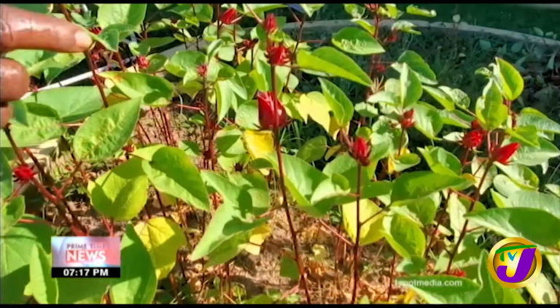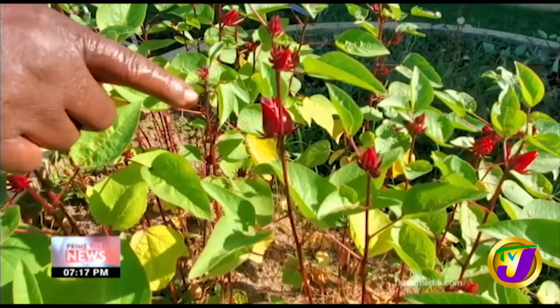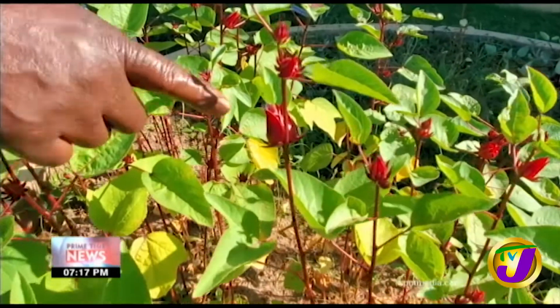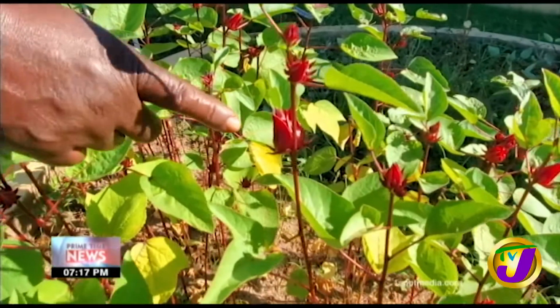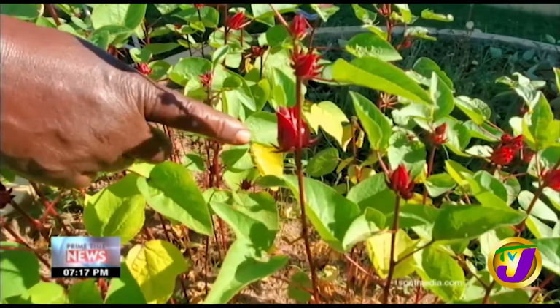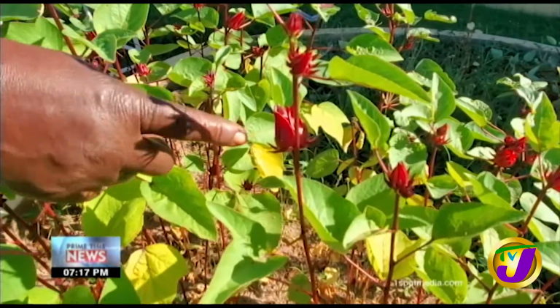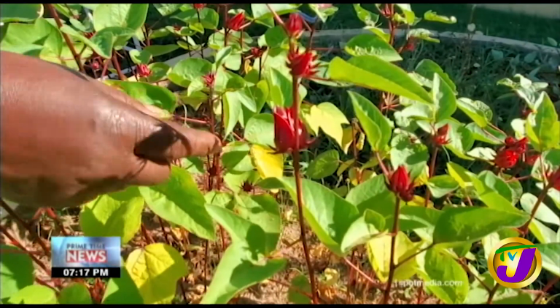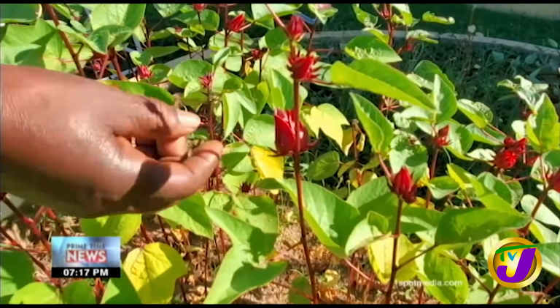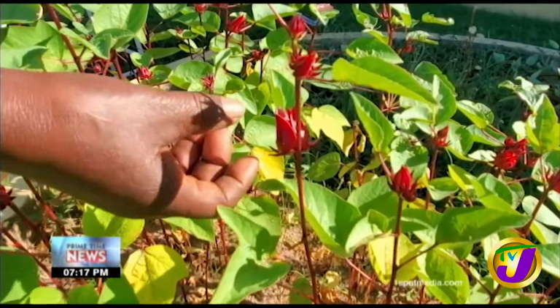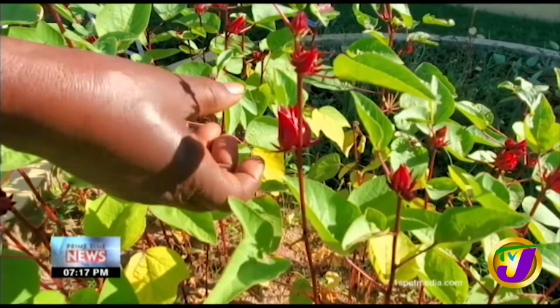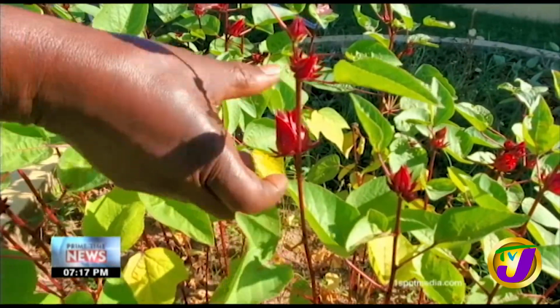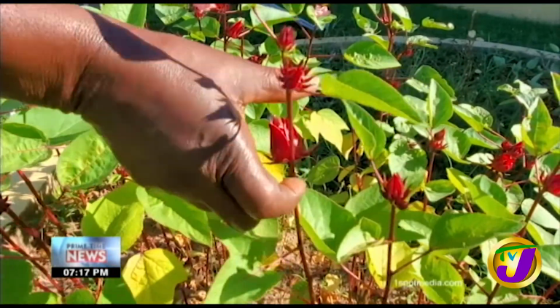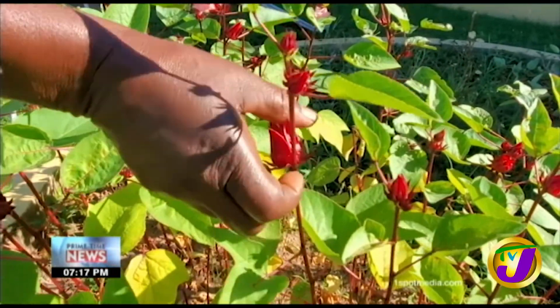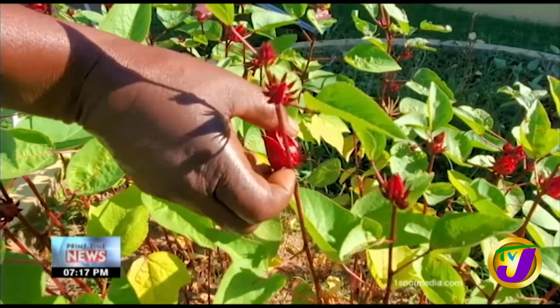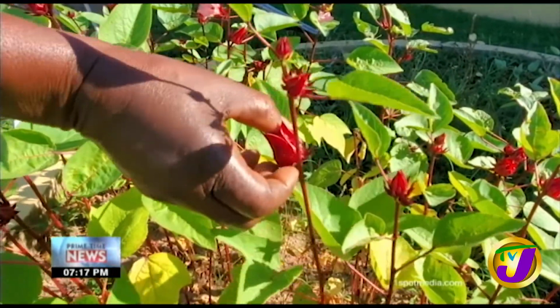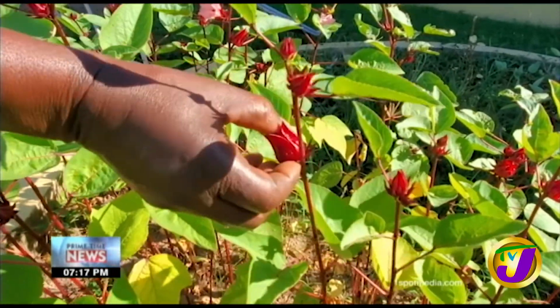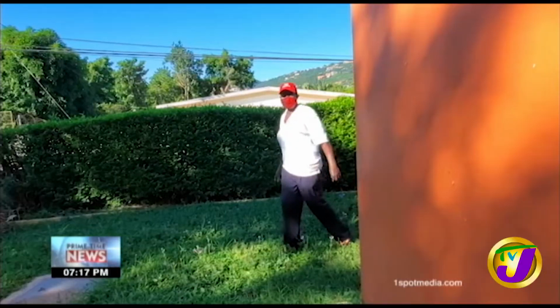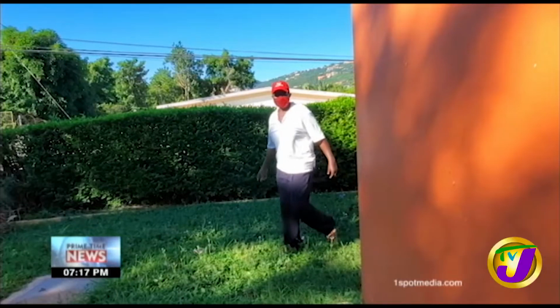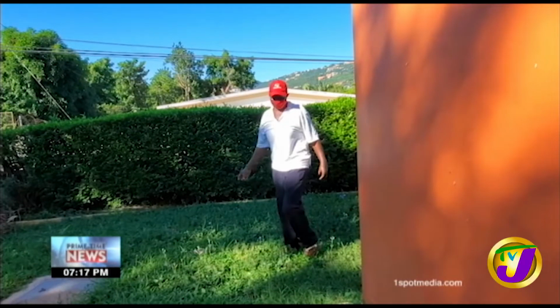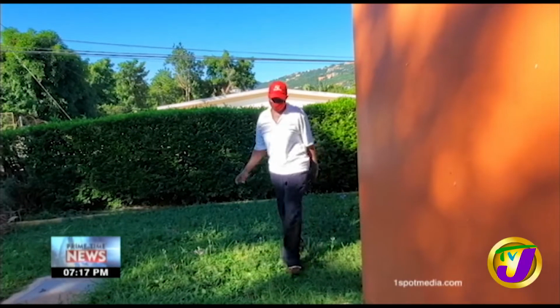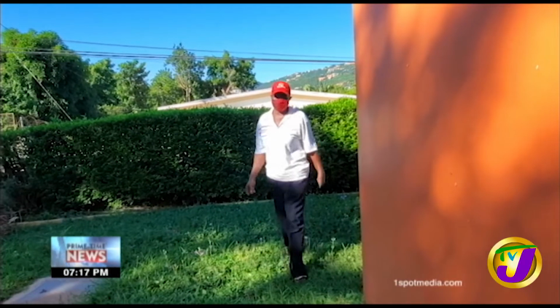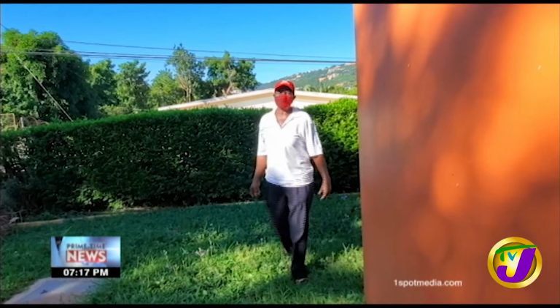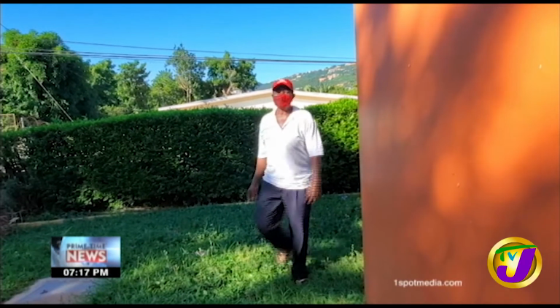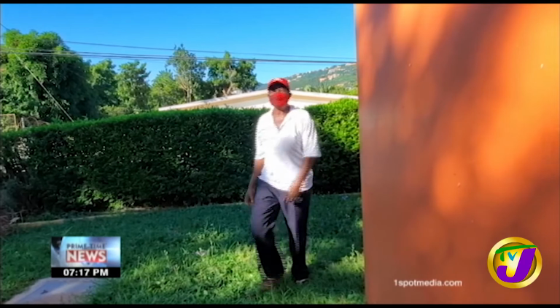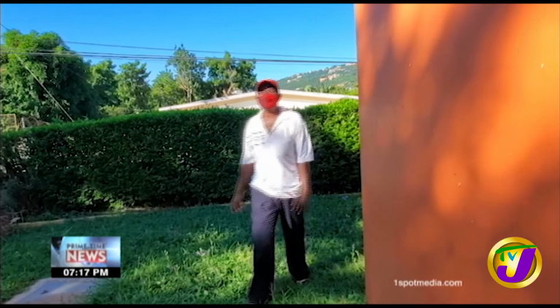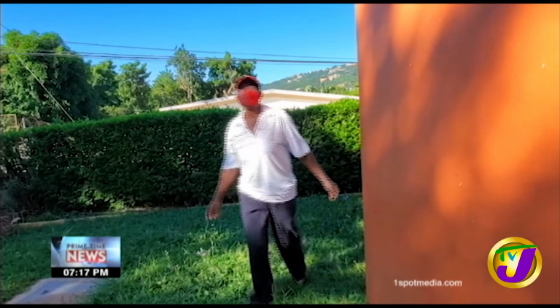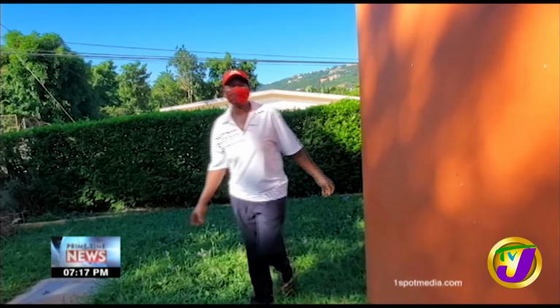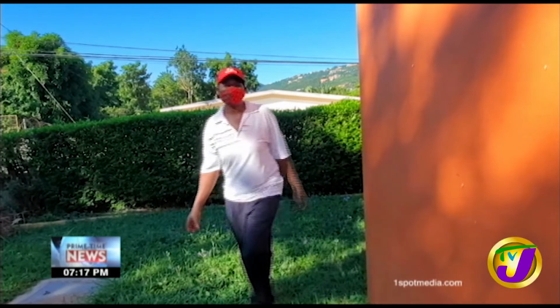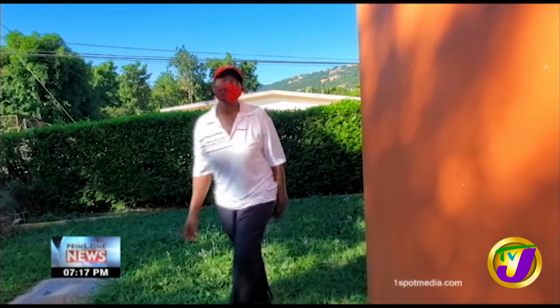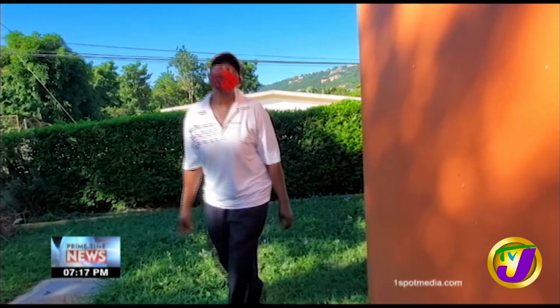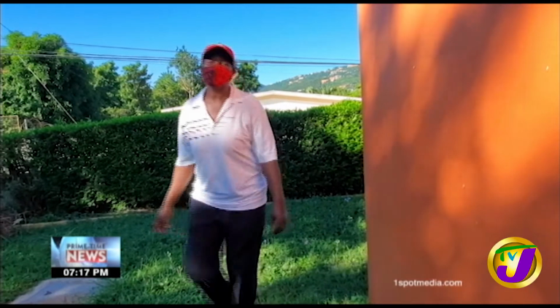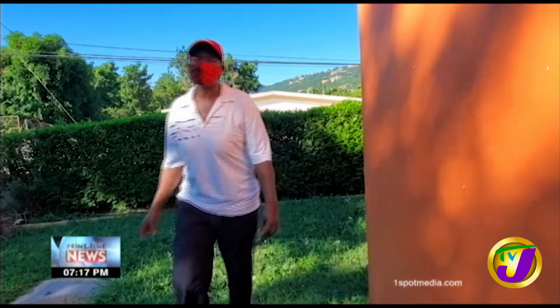Planting, growing, and reaping sorrel — Beryl MacDonald knows it all, especially for Christmas.